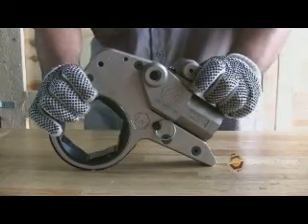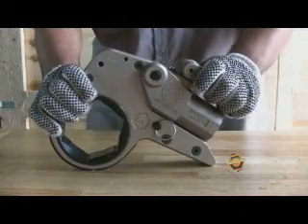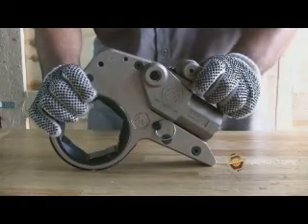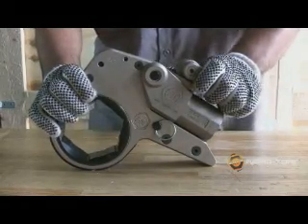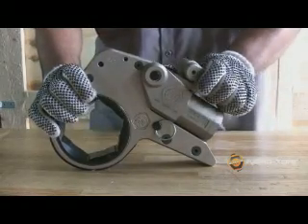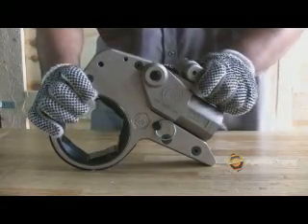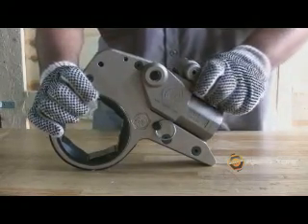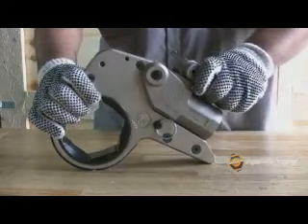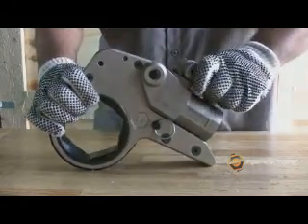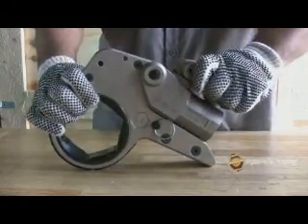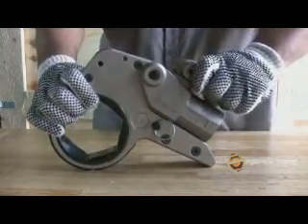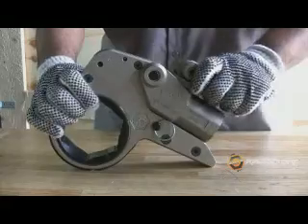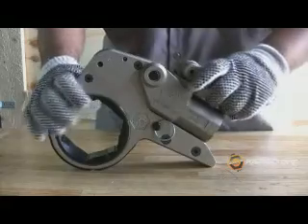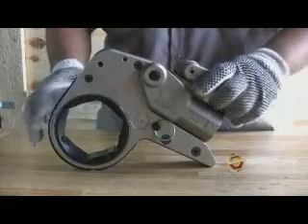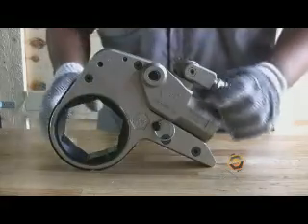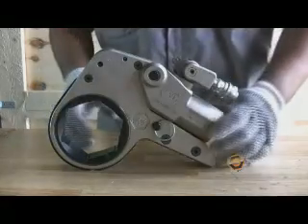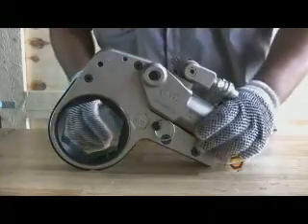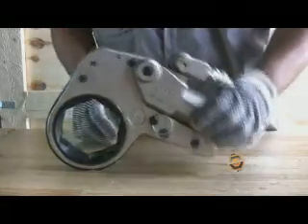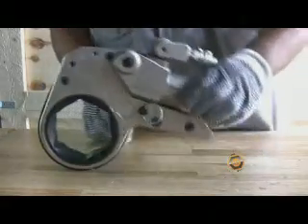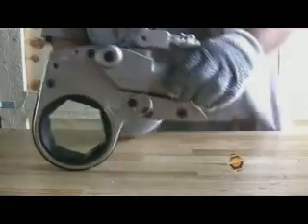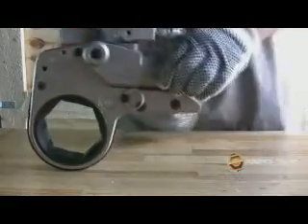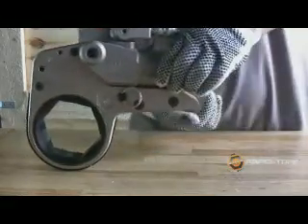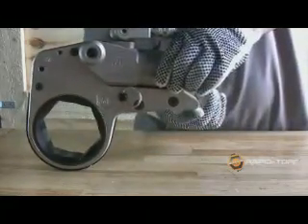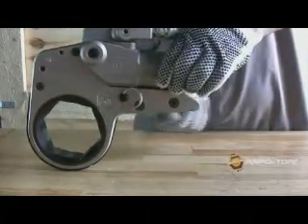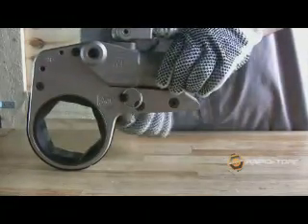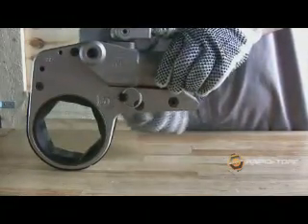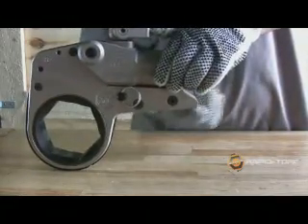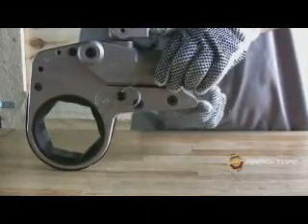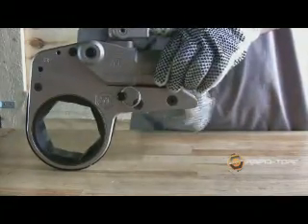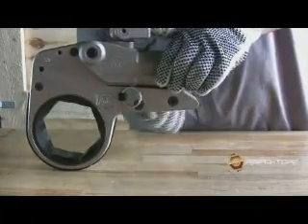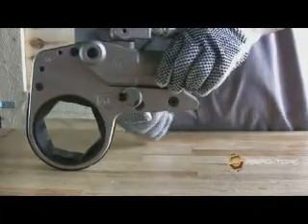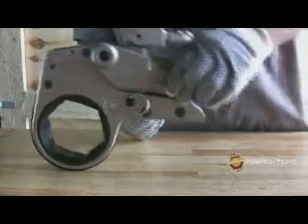RapidTorque manufactures the RTX in the U.S. and has a certified accuracy of ±3% traceable to NIST.